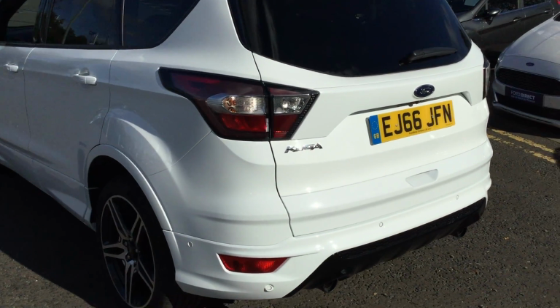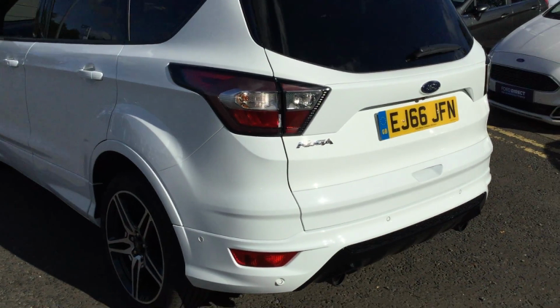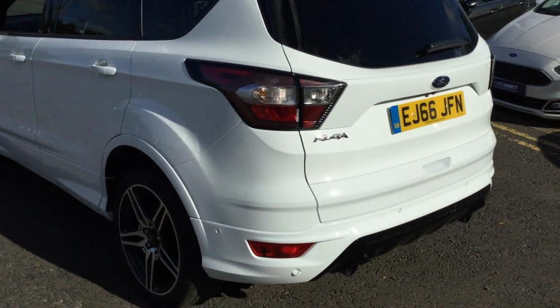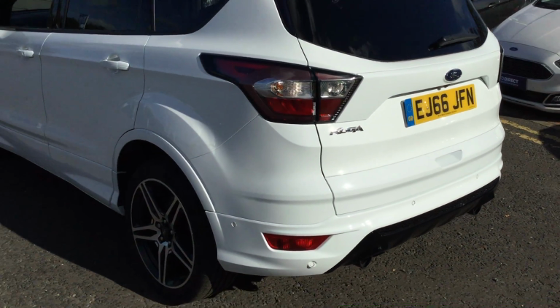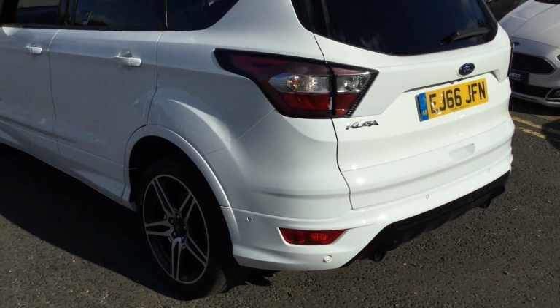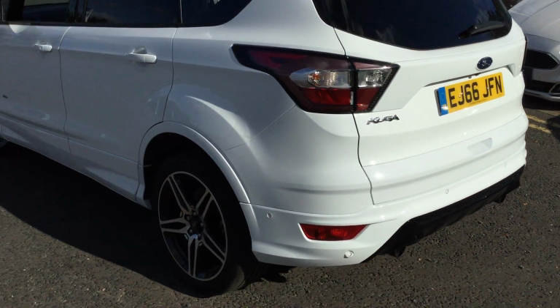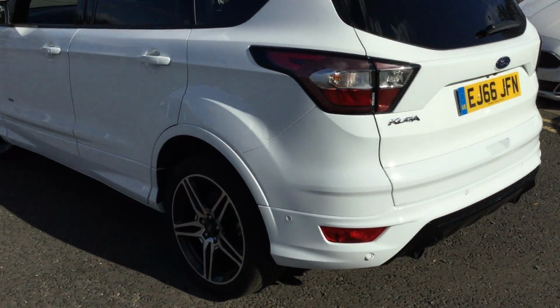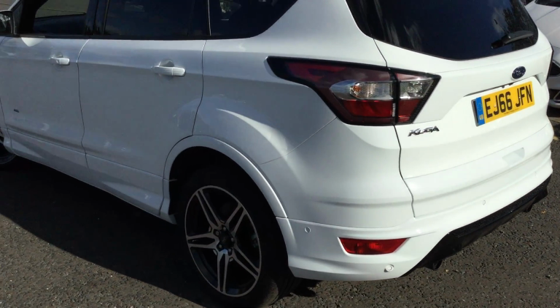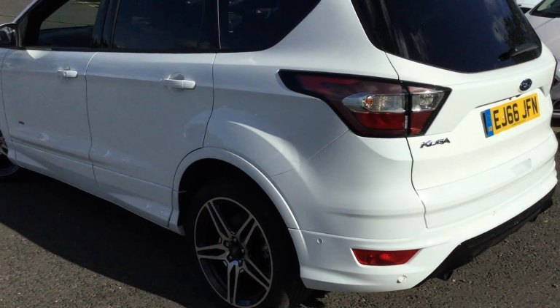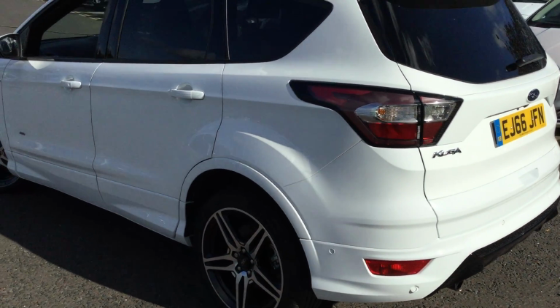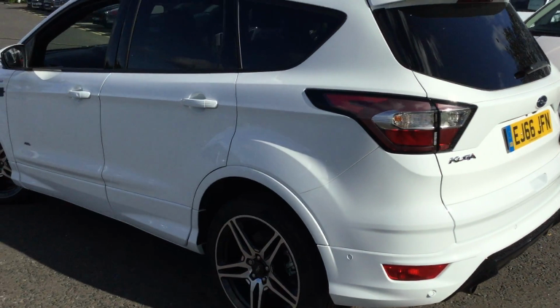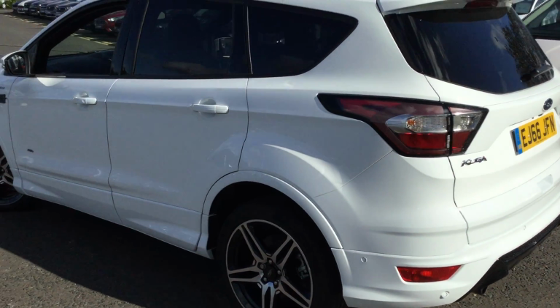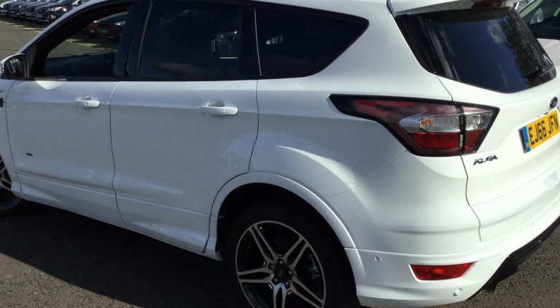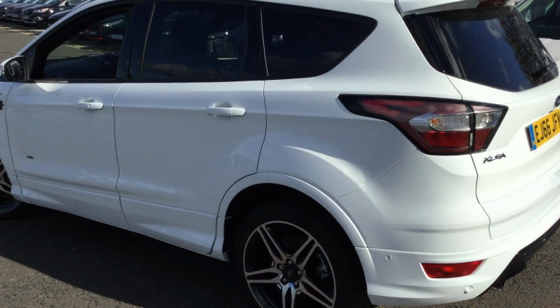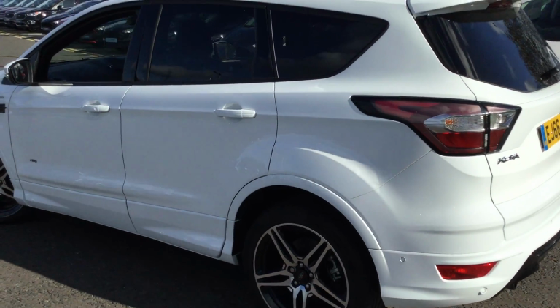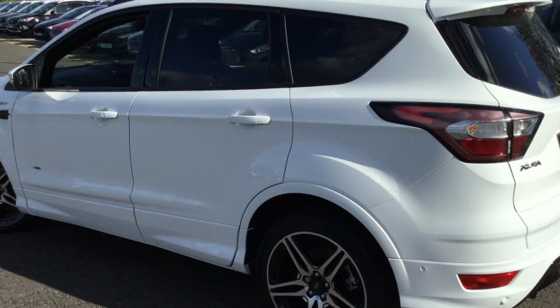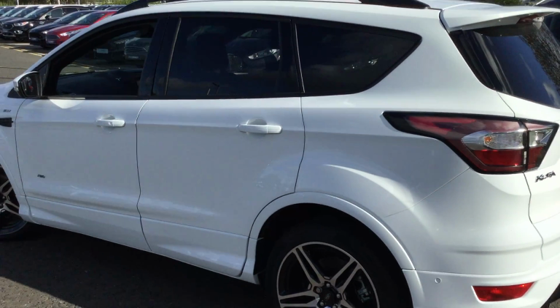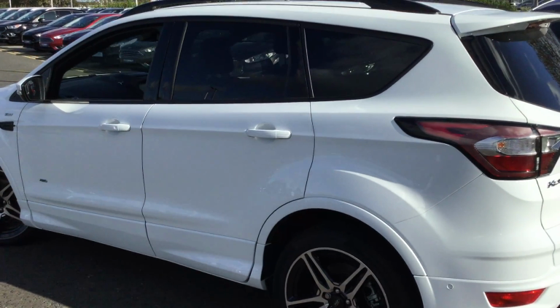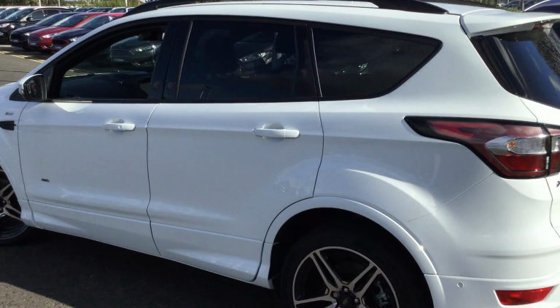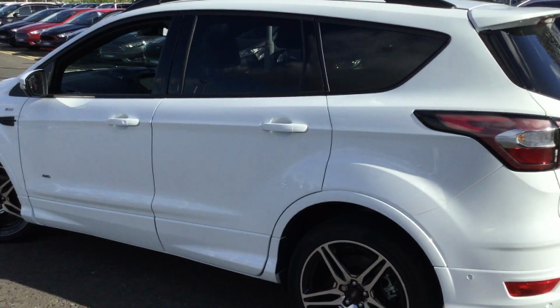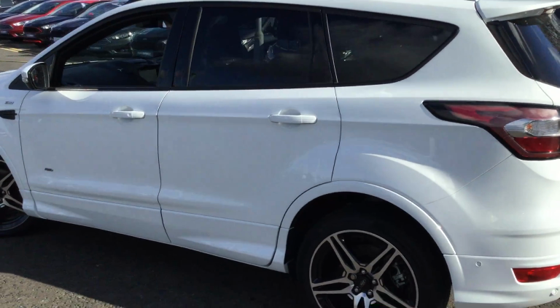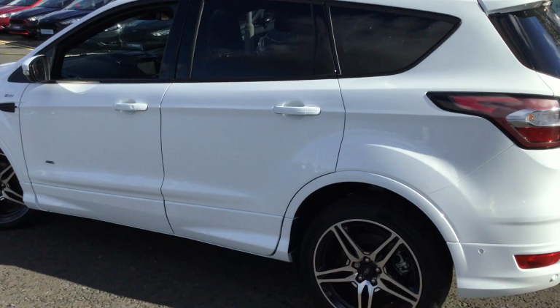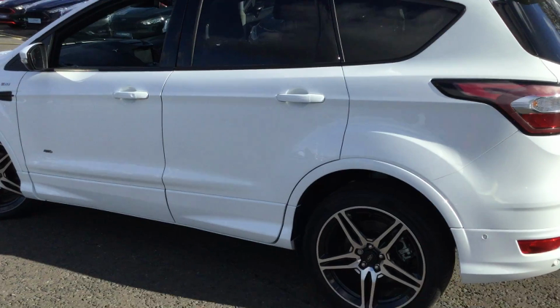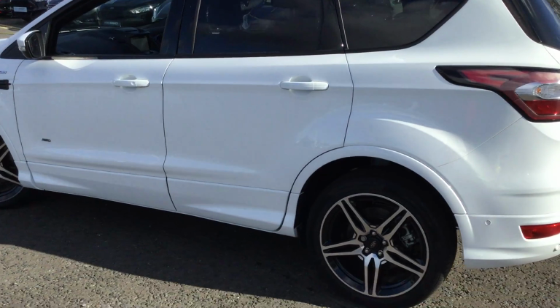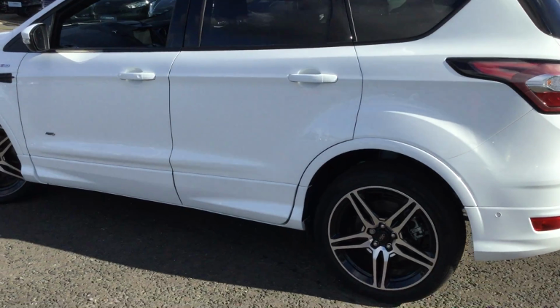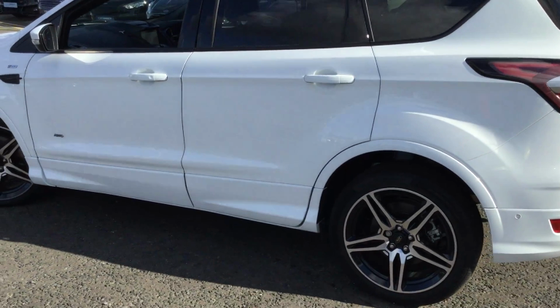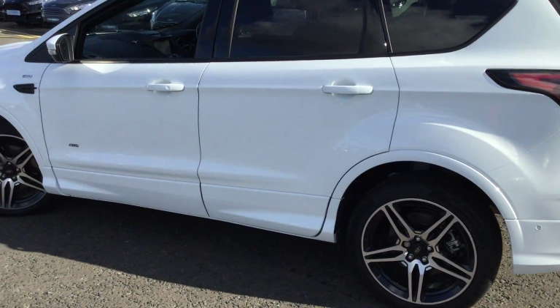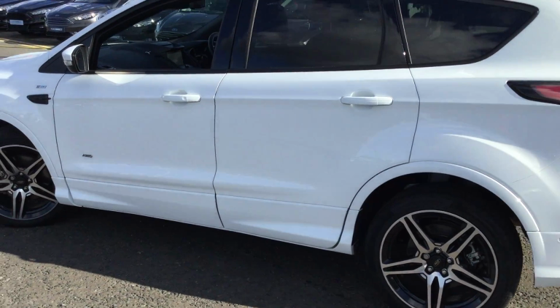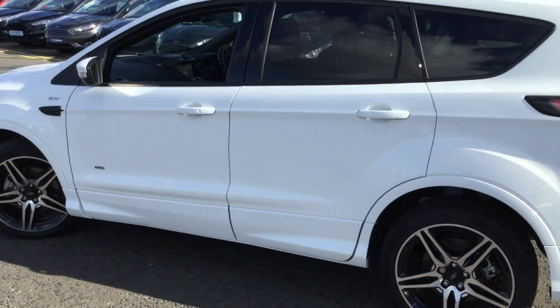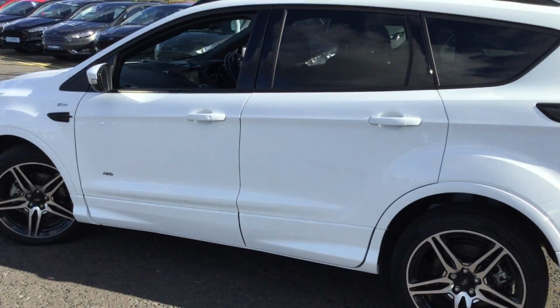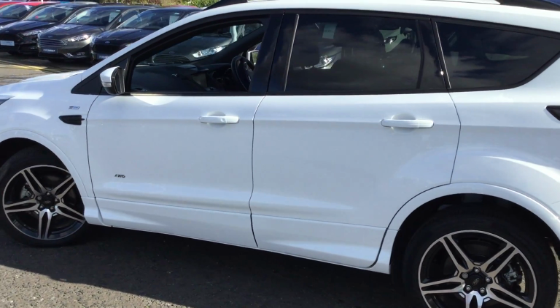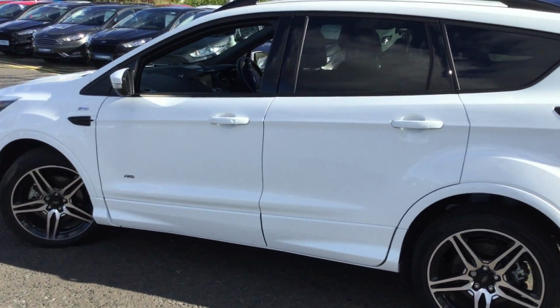If you'd like any more information on this particular car, give us a call, pop down and see us — we can arrange a test drive.